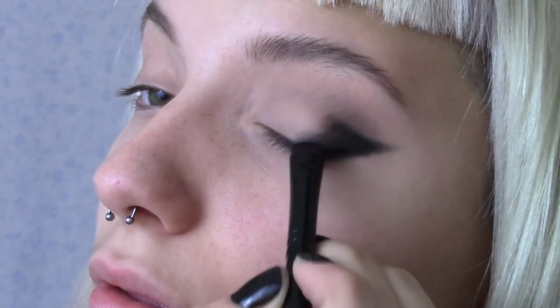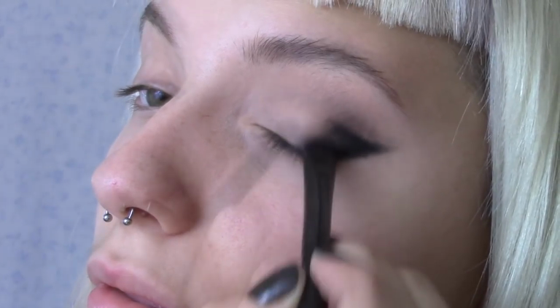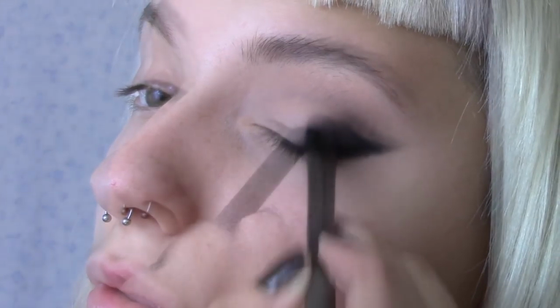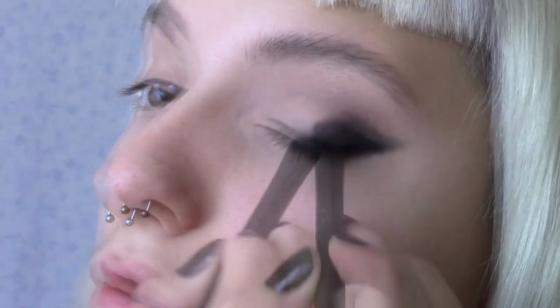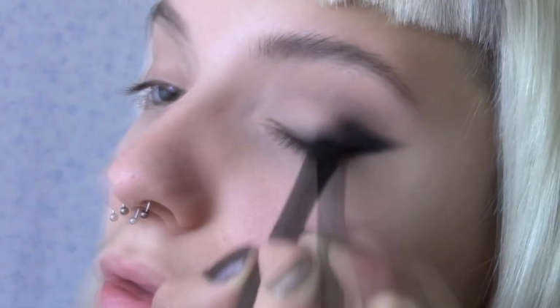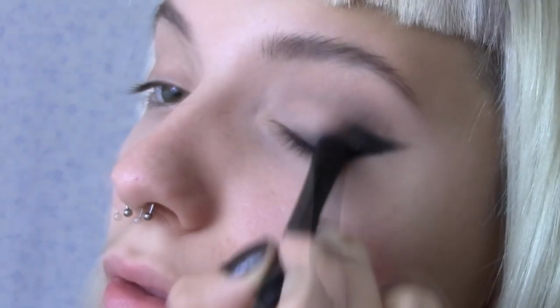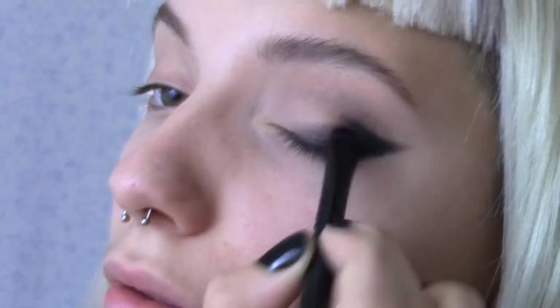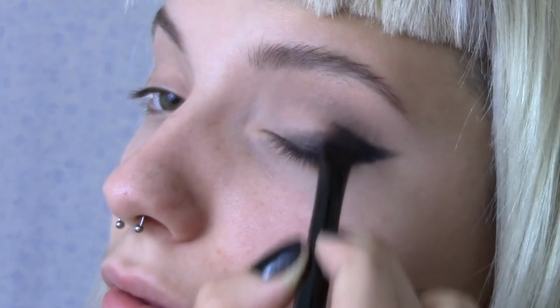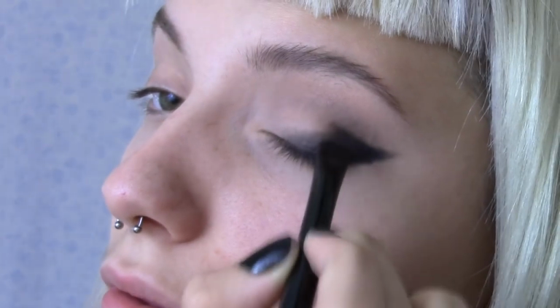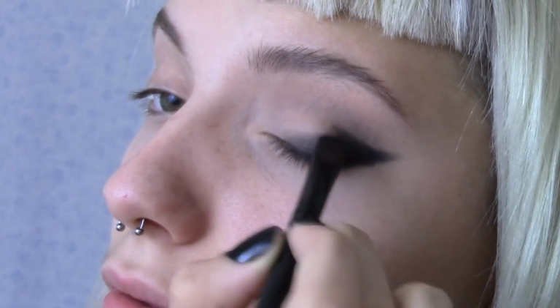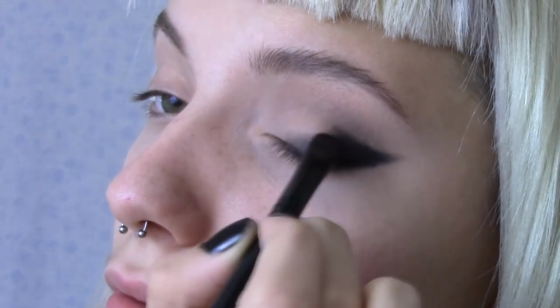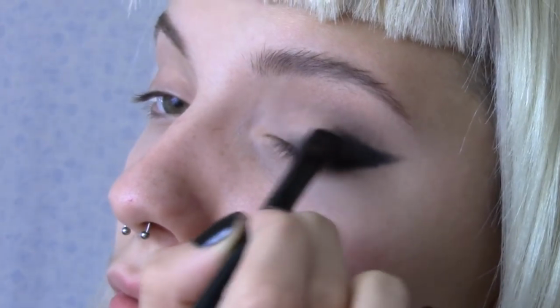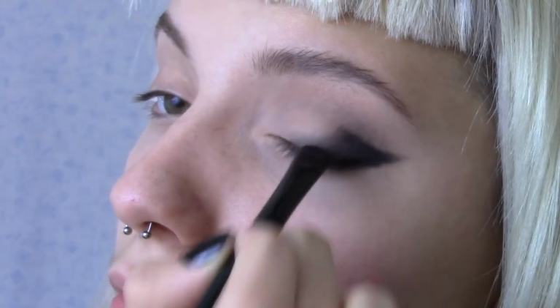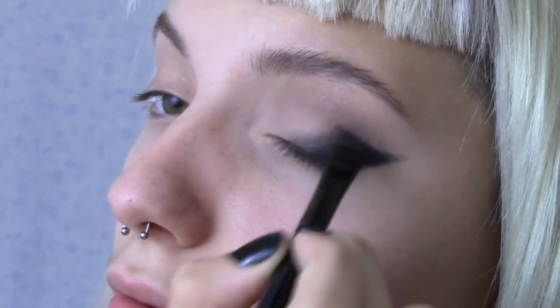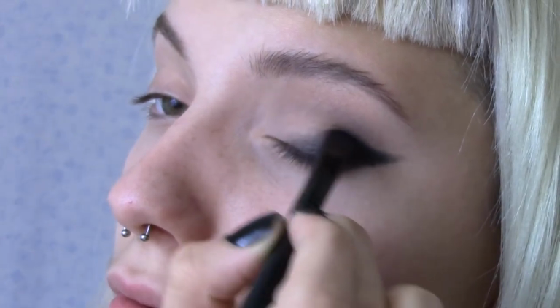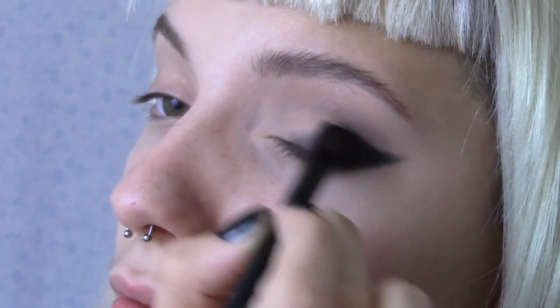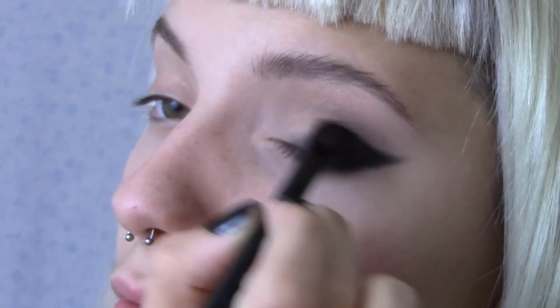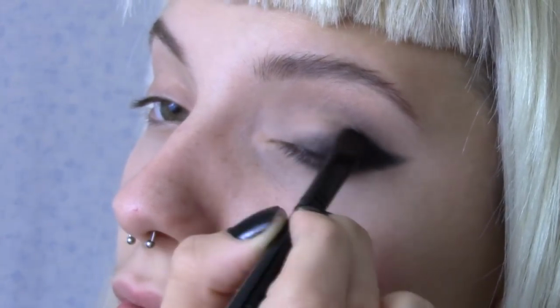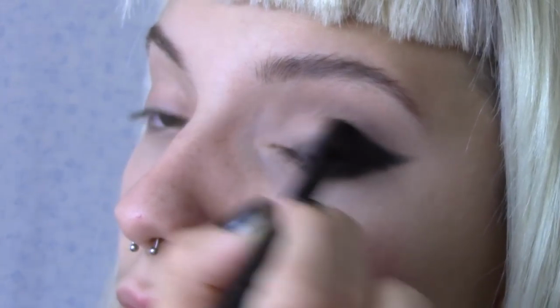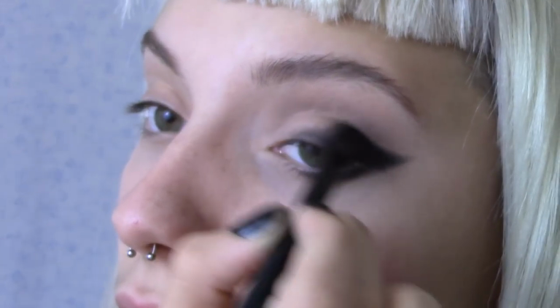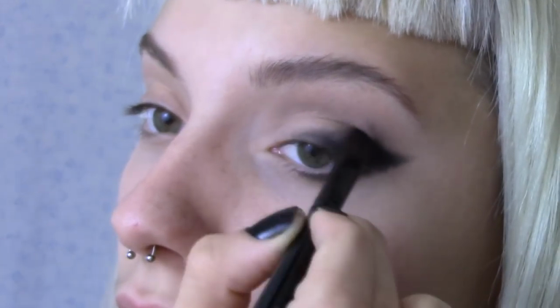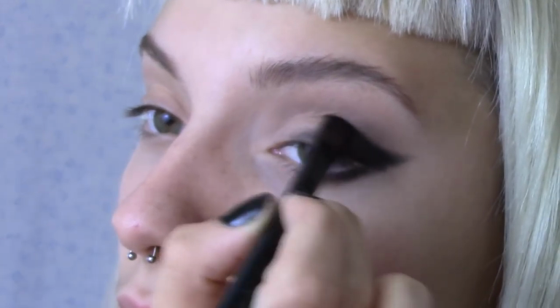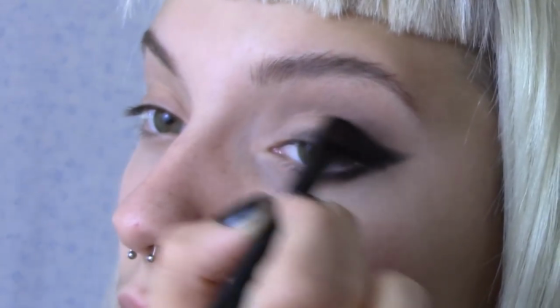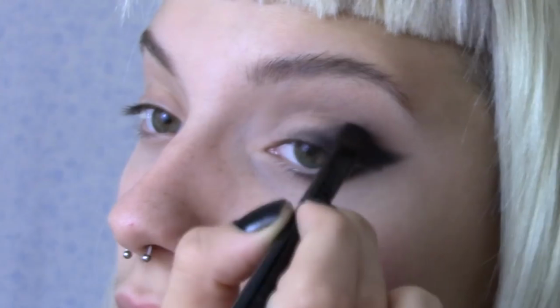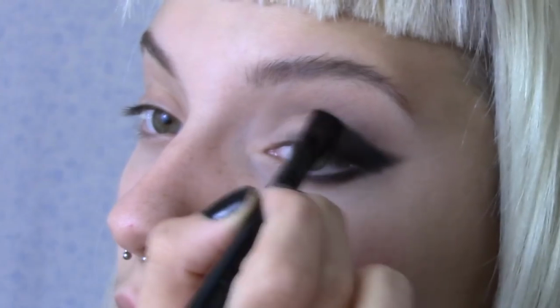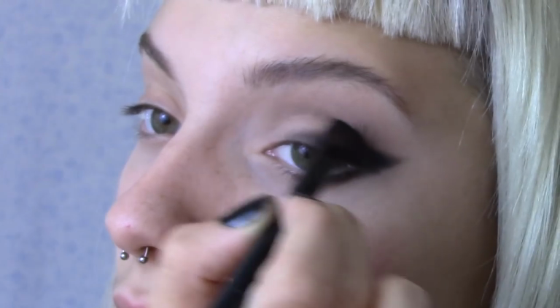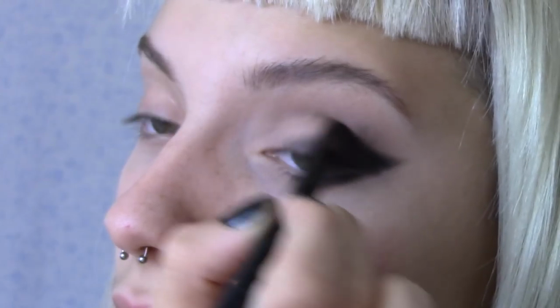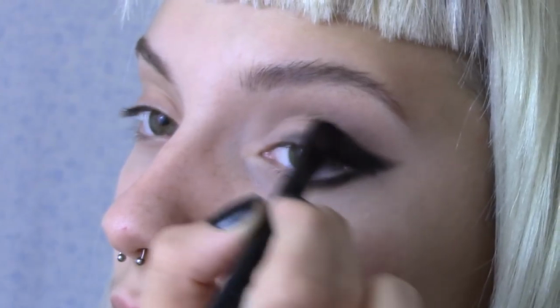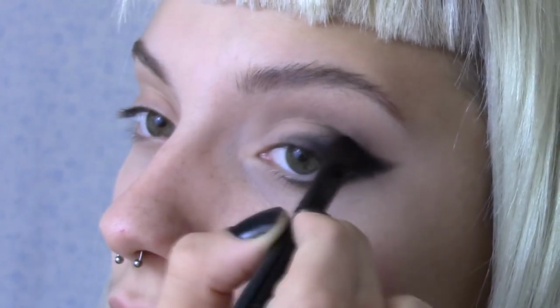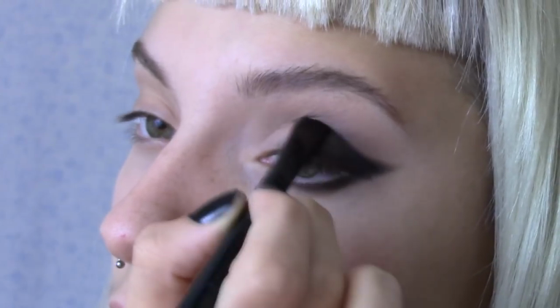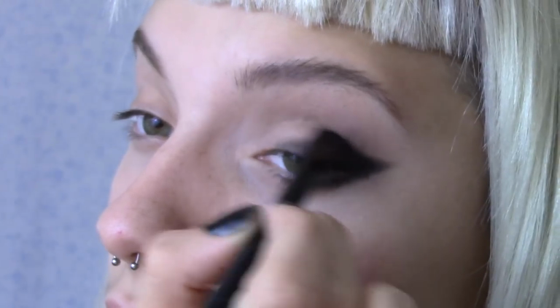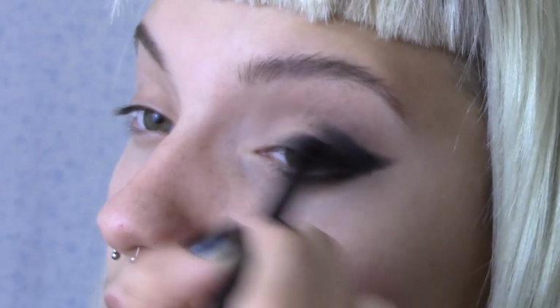After using up excess shadow on the wings, blend the shadow up onto the lid with the same brush.